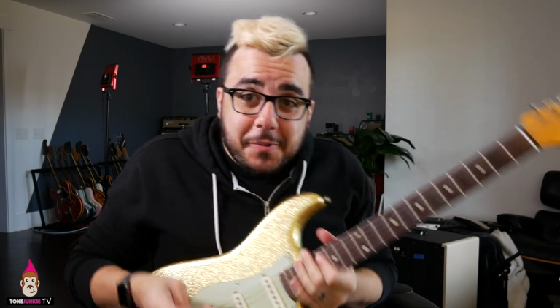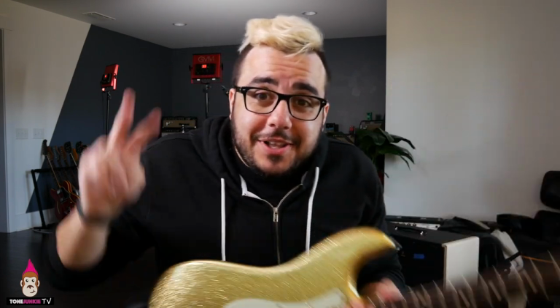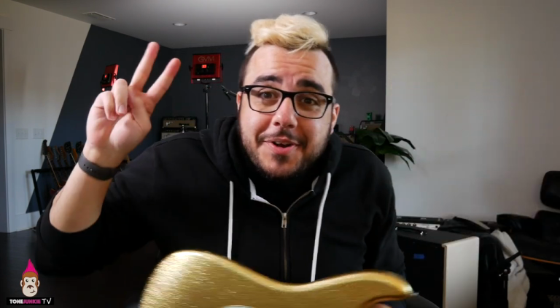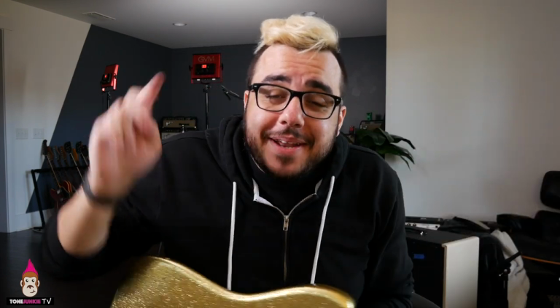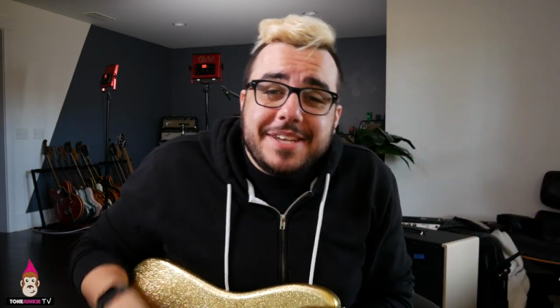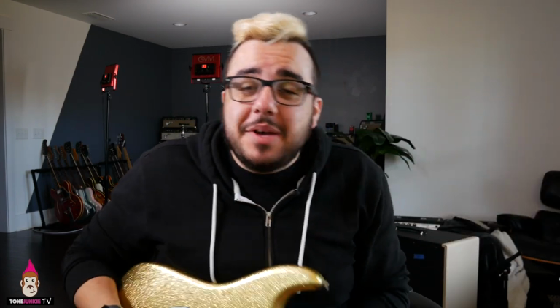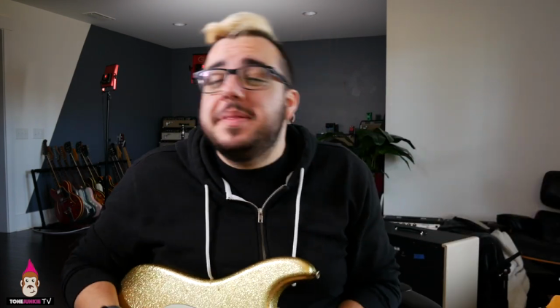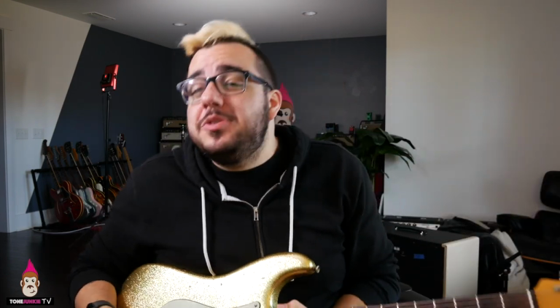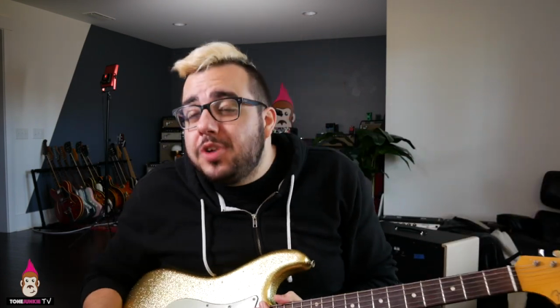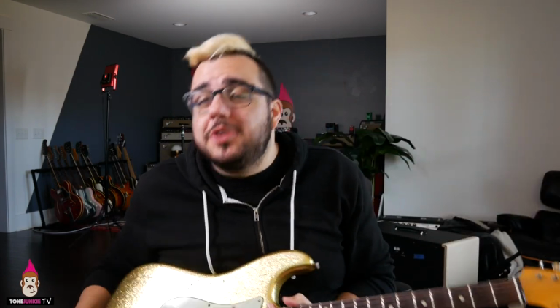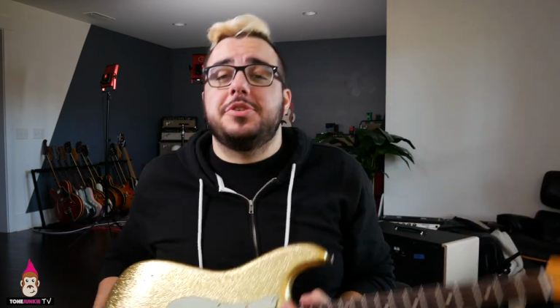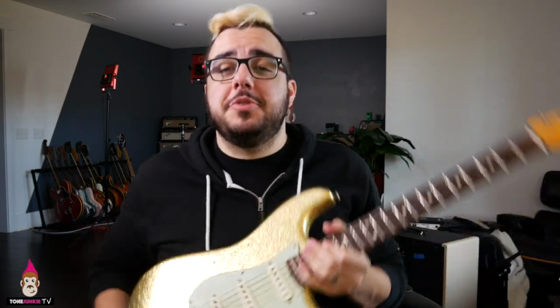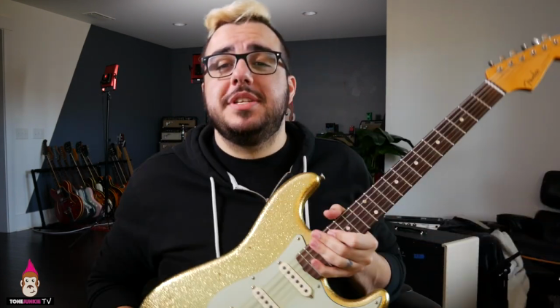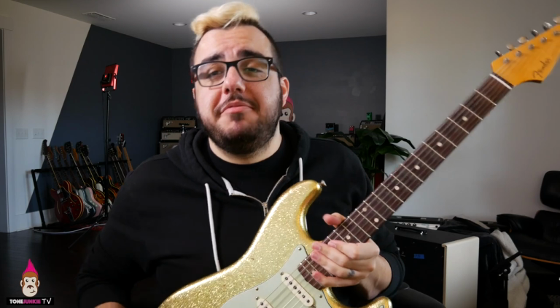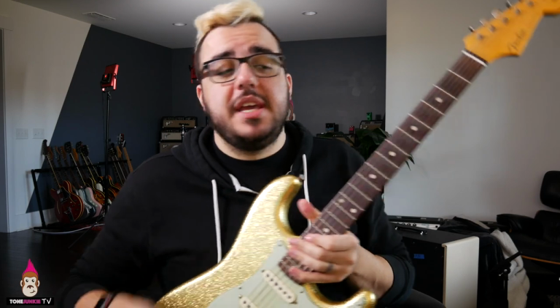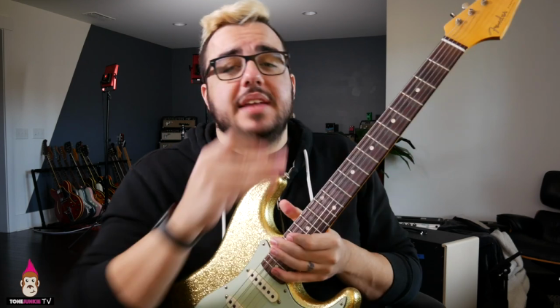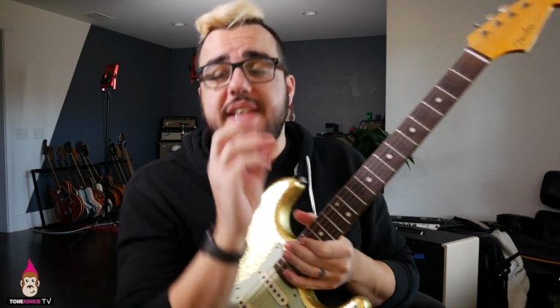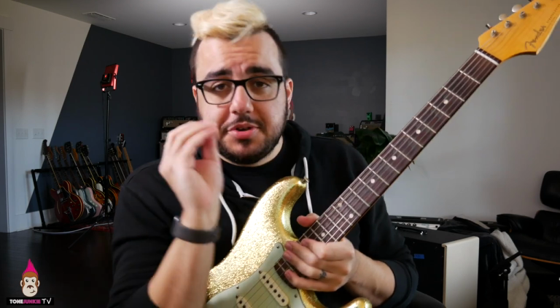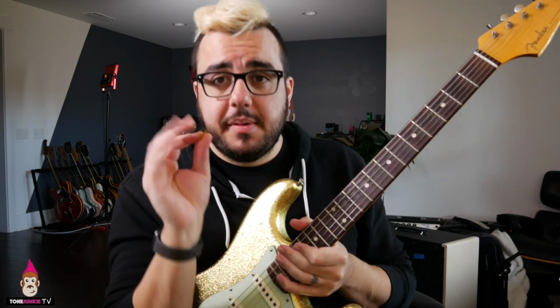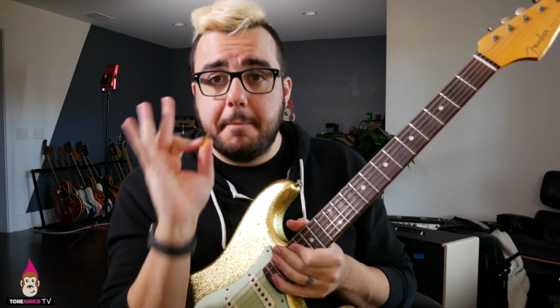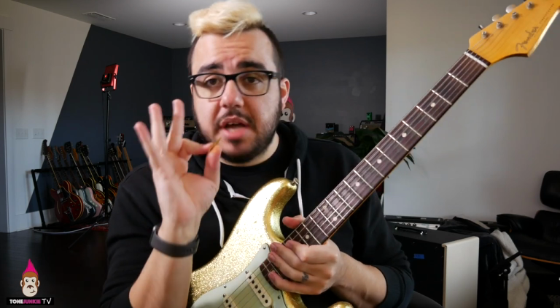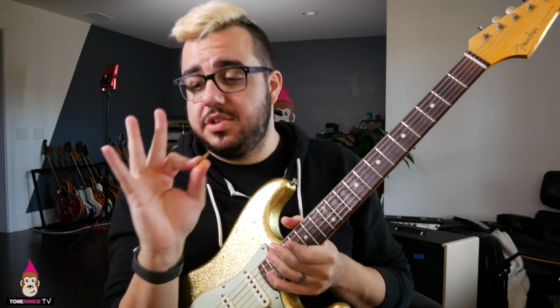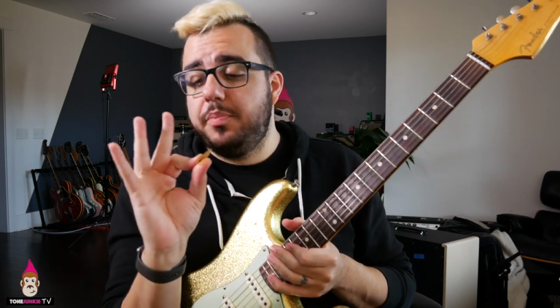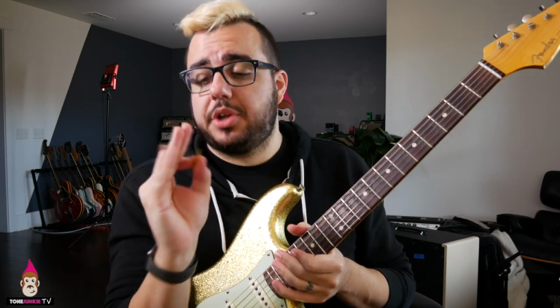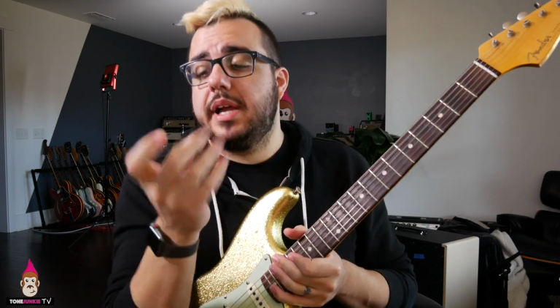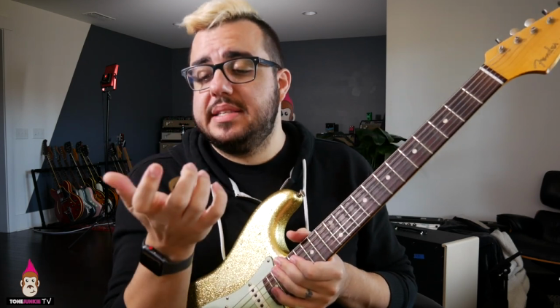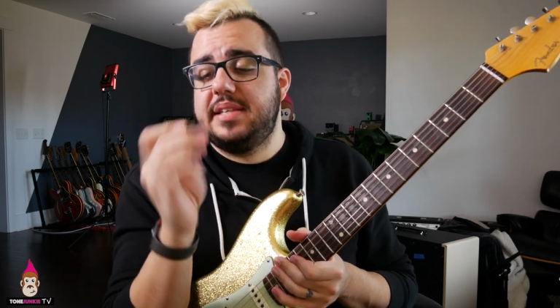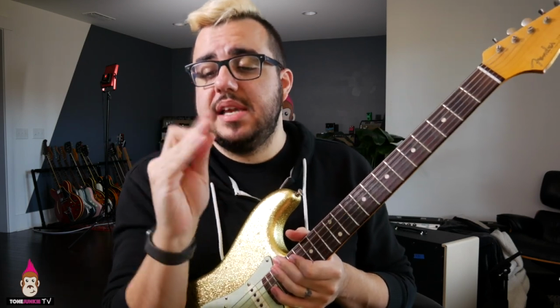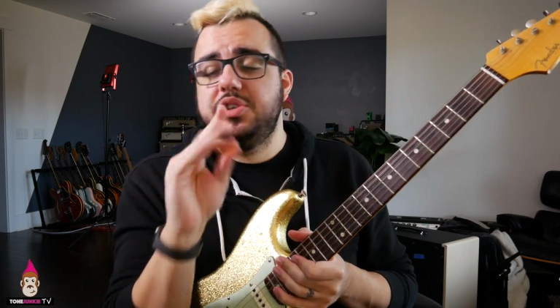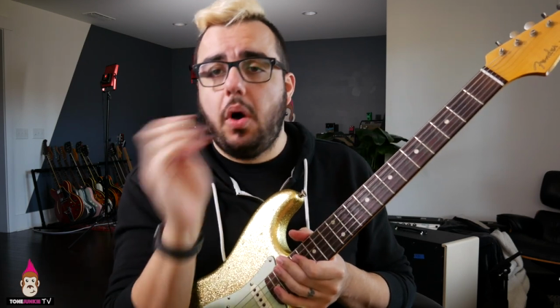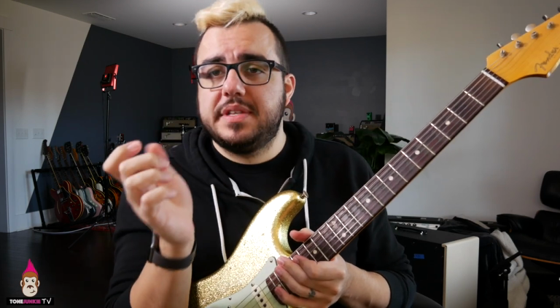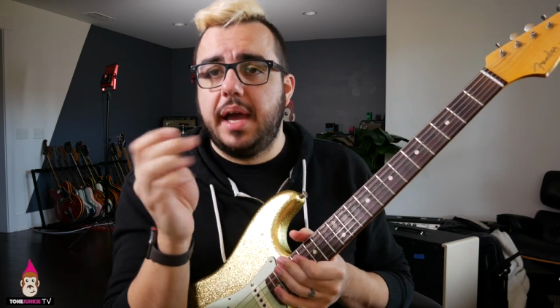Well hello there, my name is HW and thank you so much for watching Tone Doogie TV. Today we're talking about the must-know pick trick, and this is a technique I do all the time.